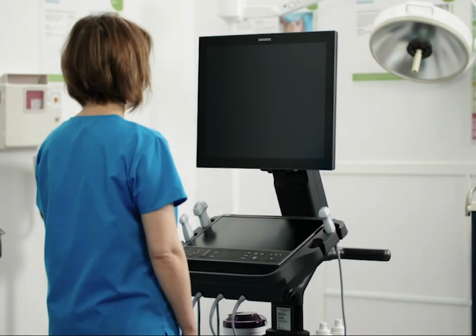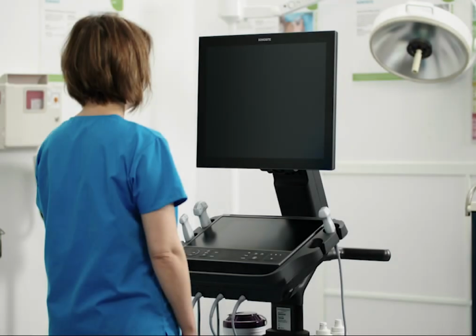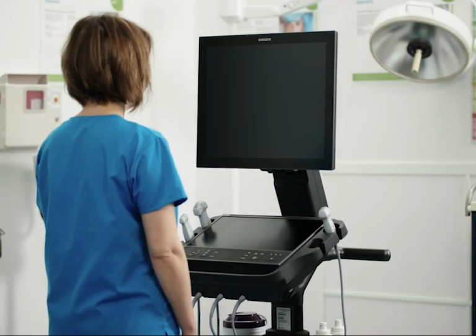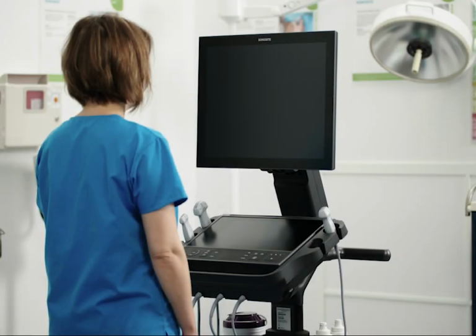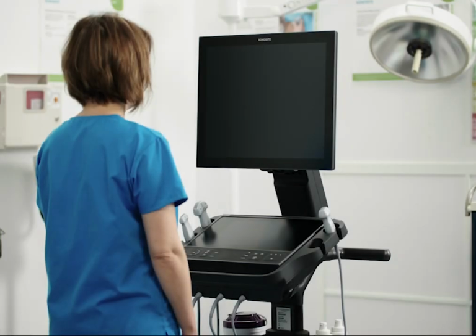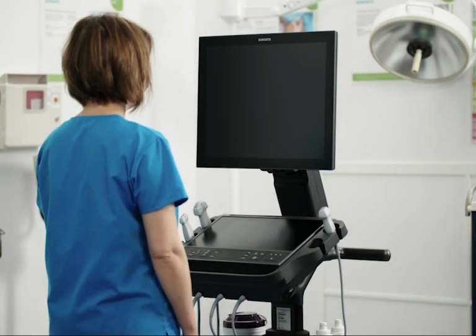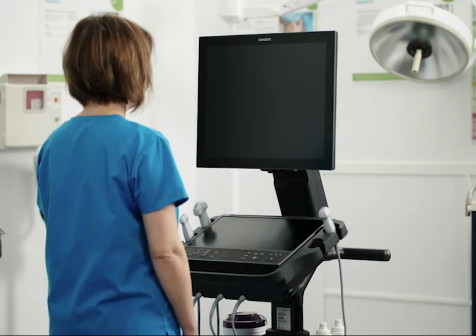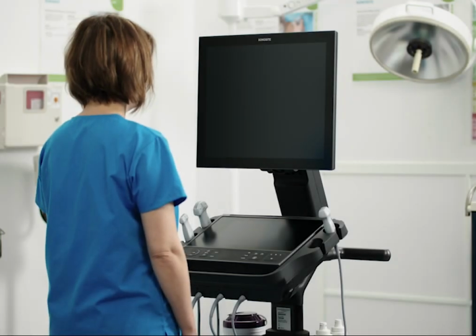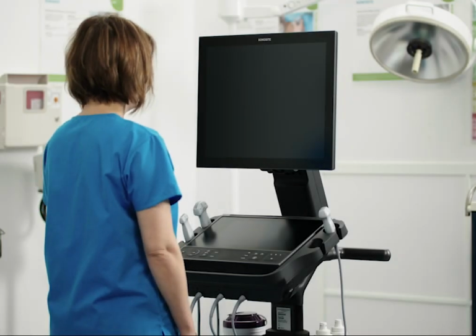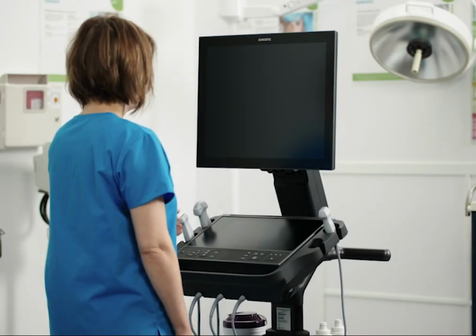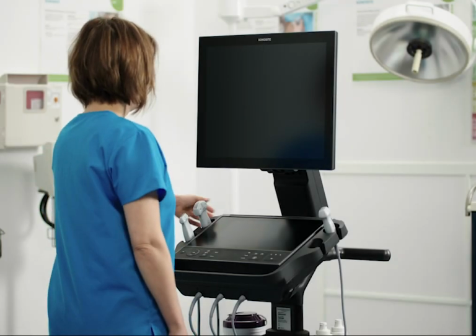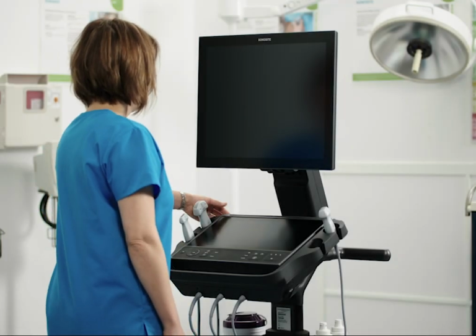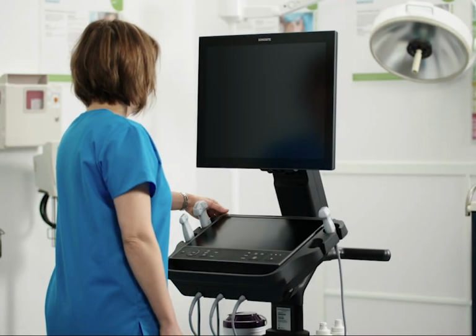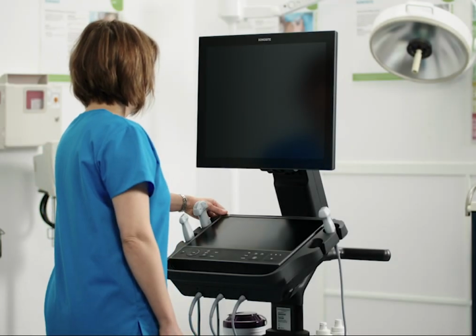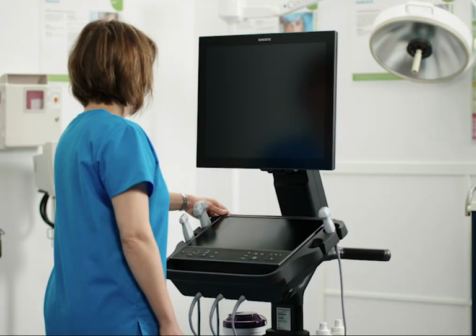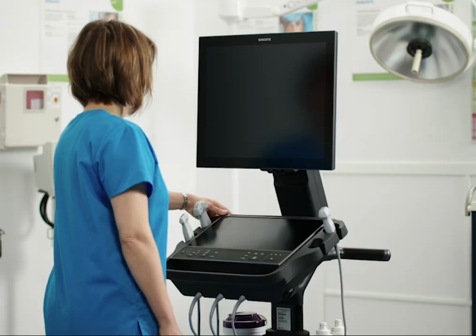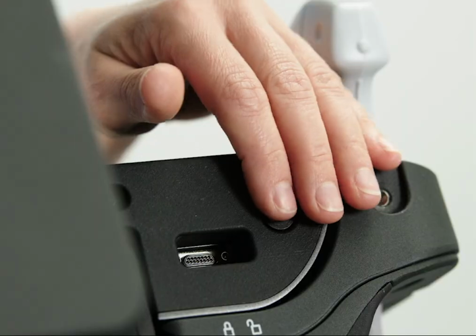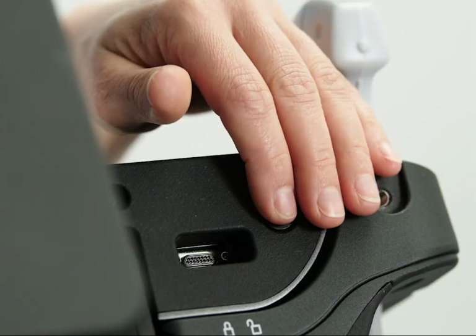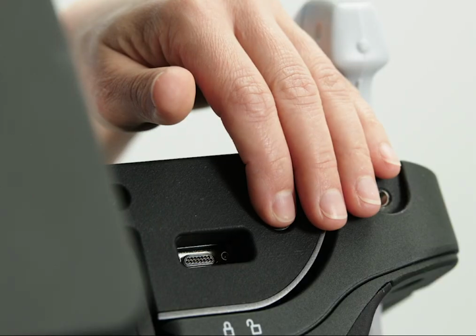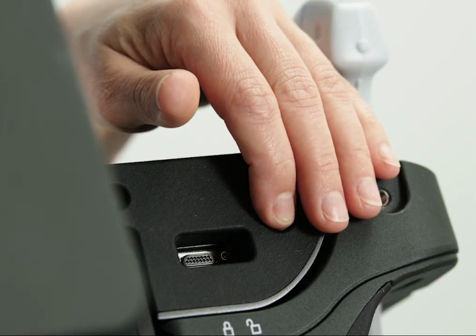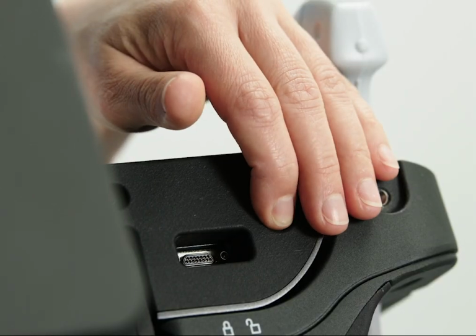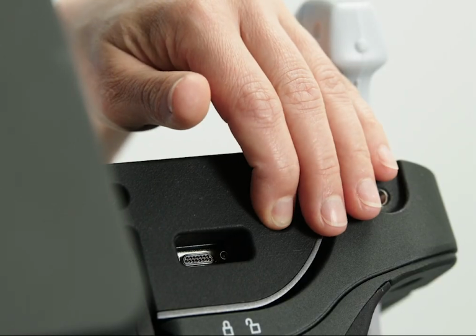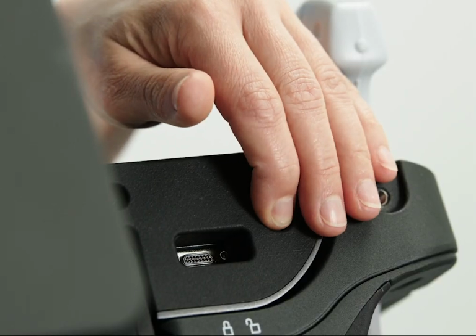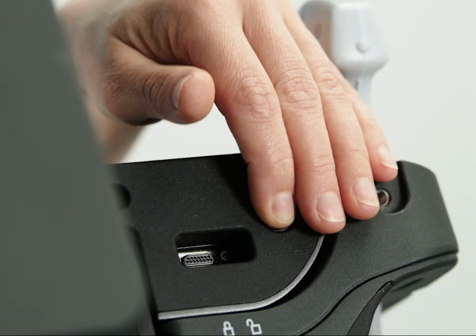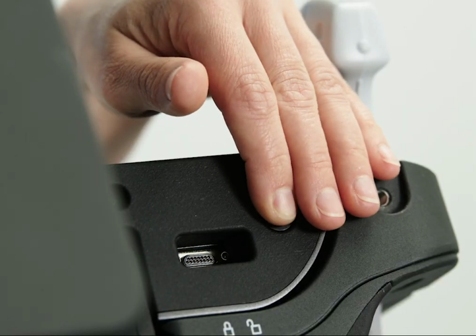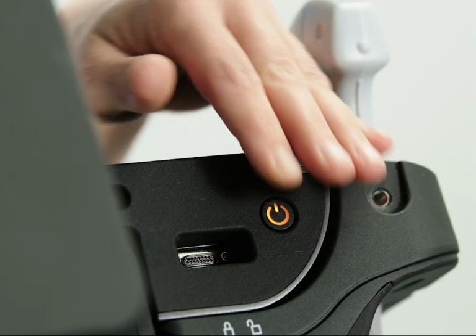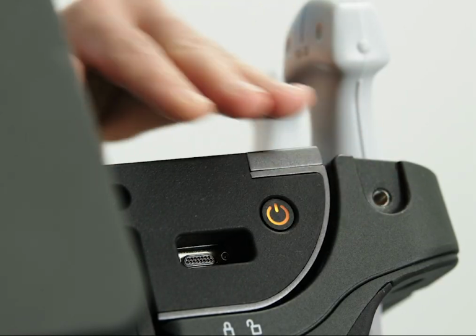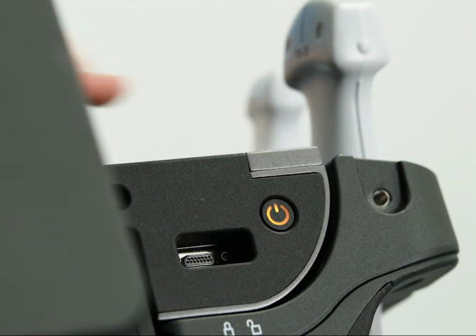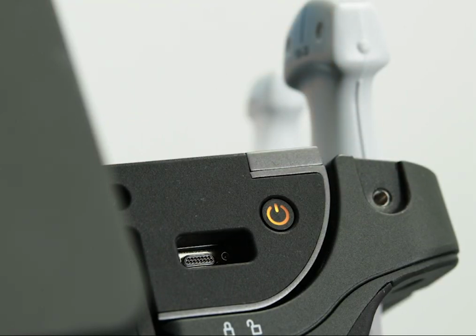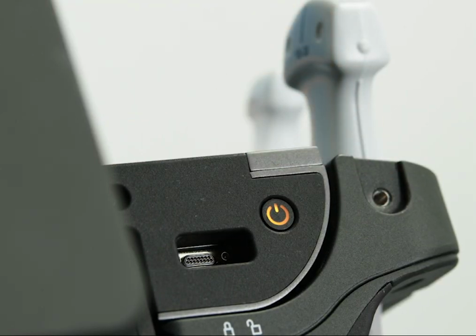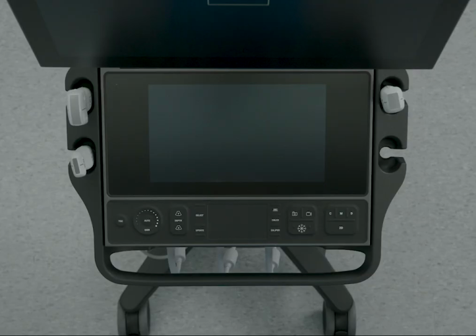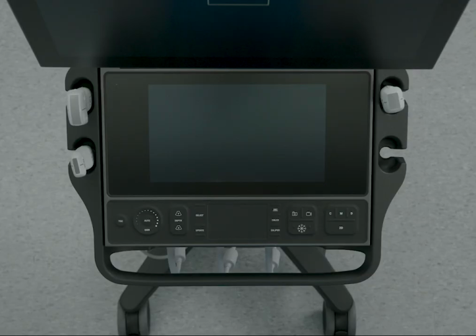To turn the system on, press the power button. The system will beep to let you know it's starting up.